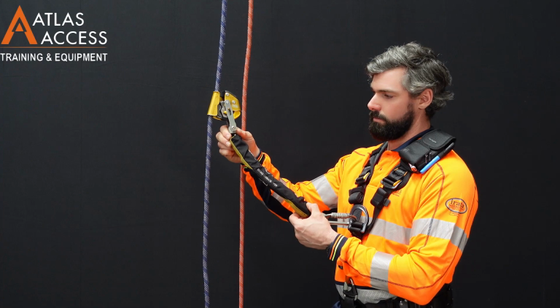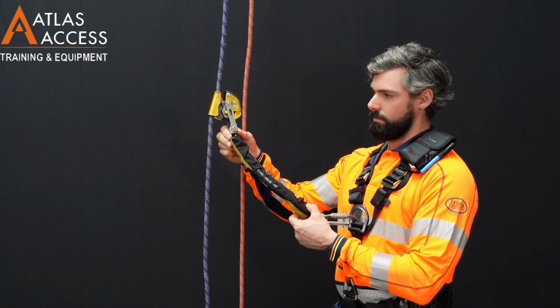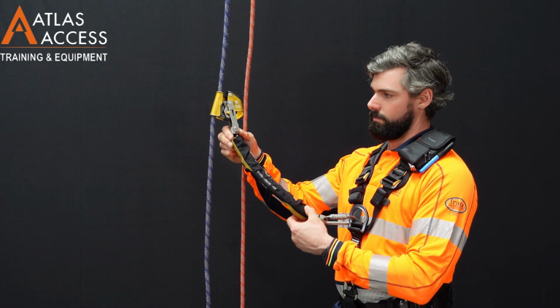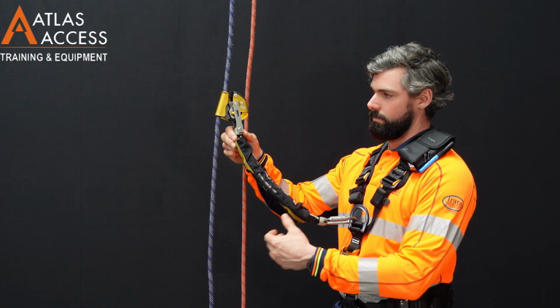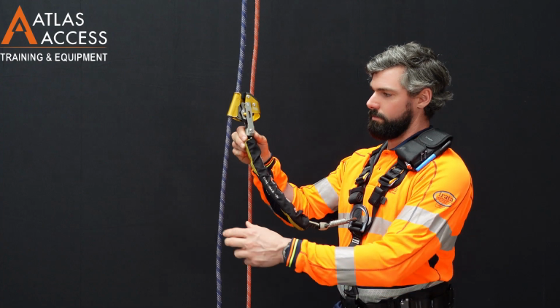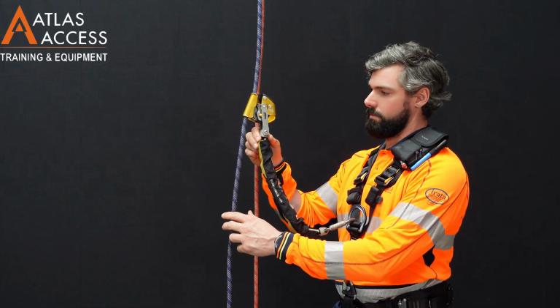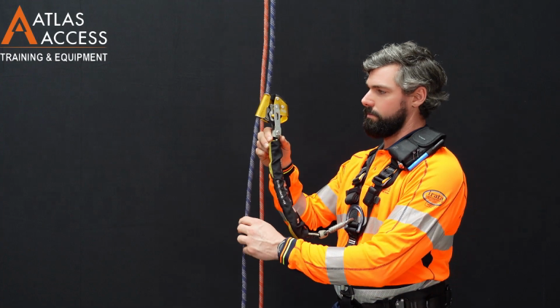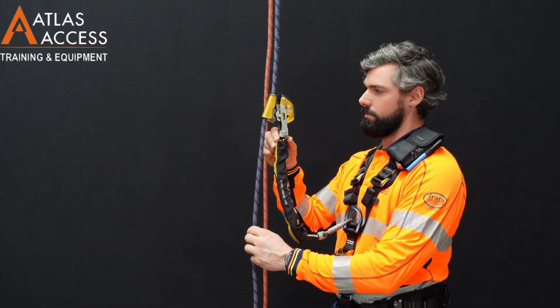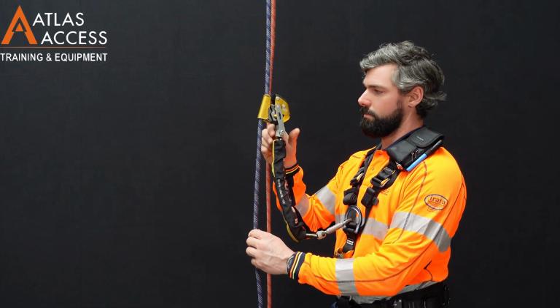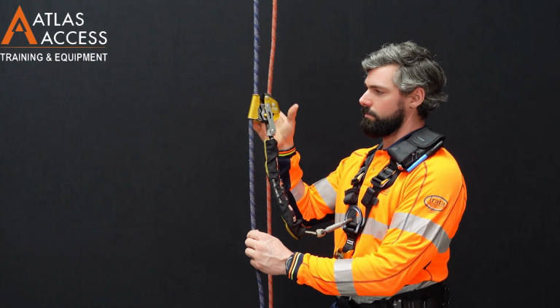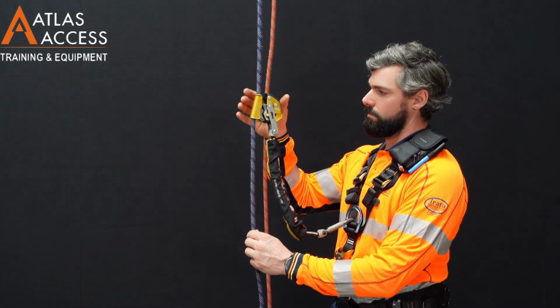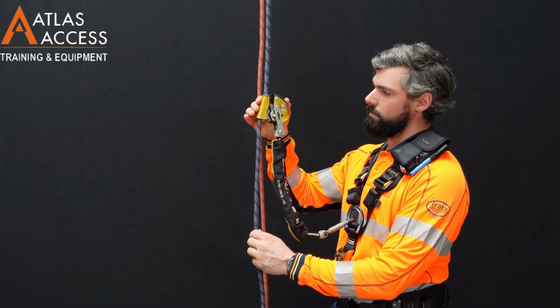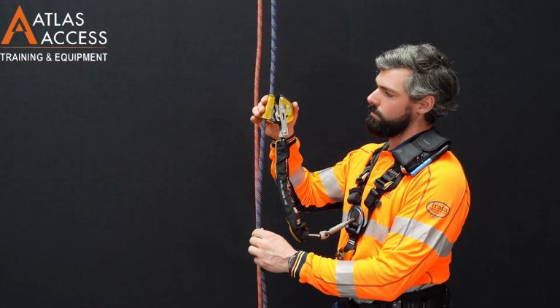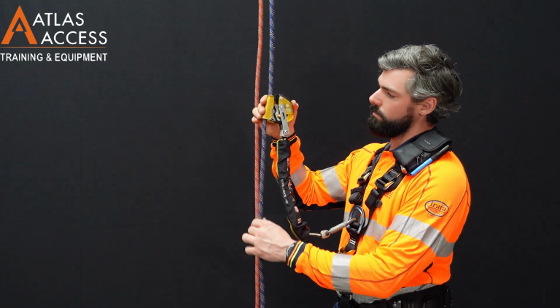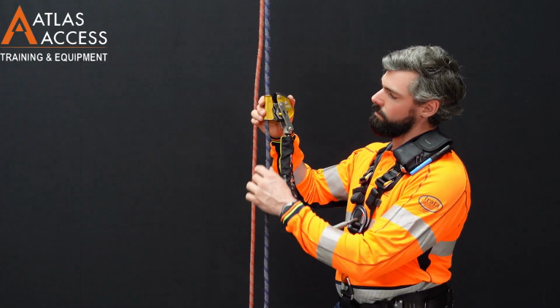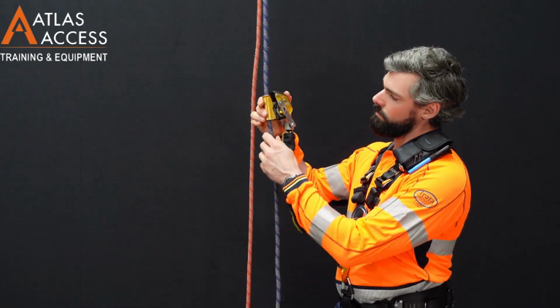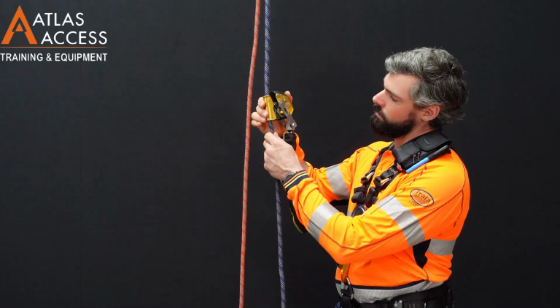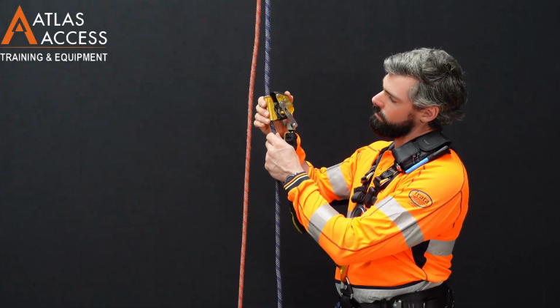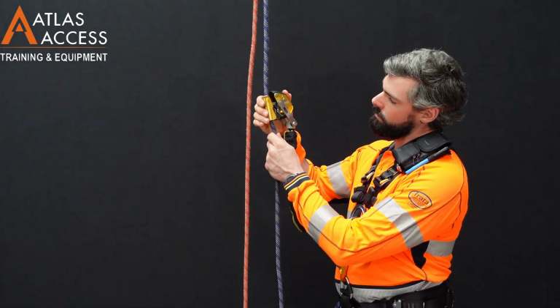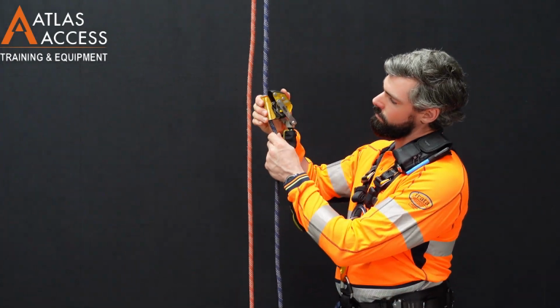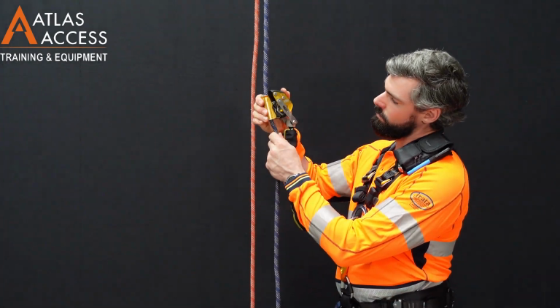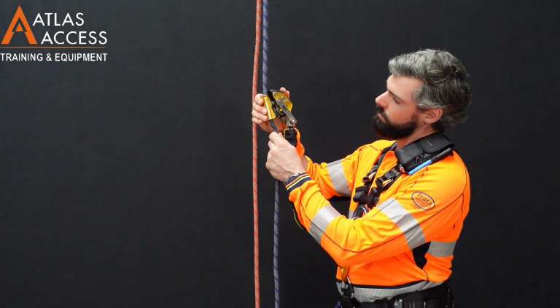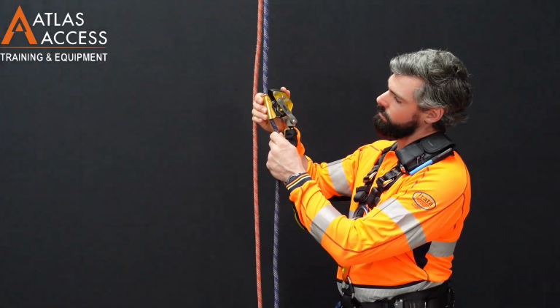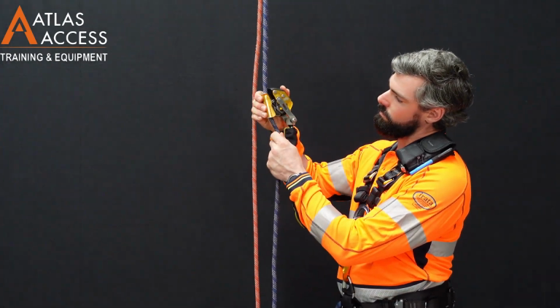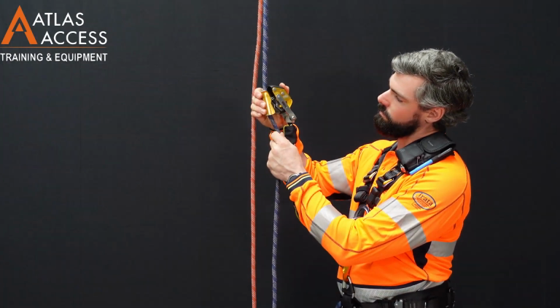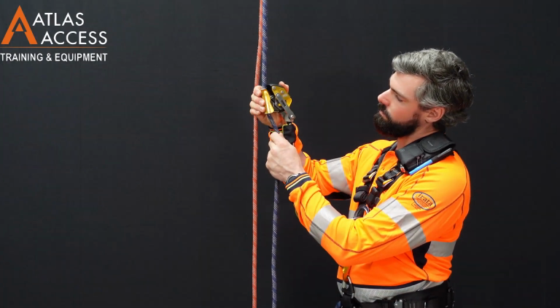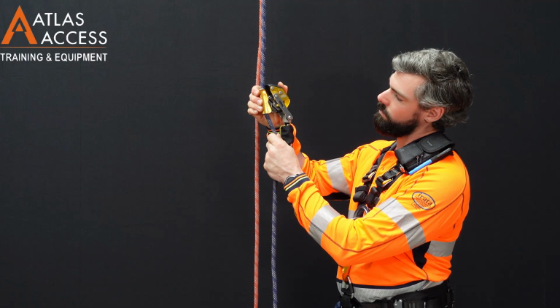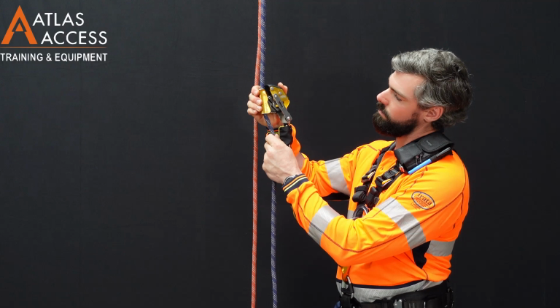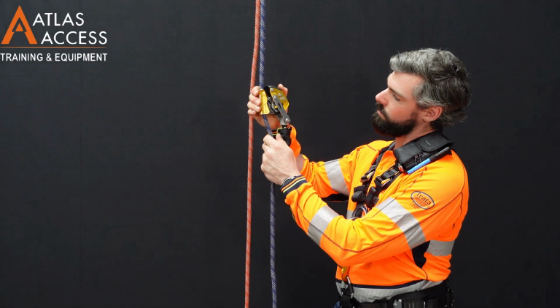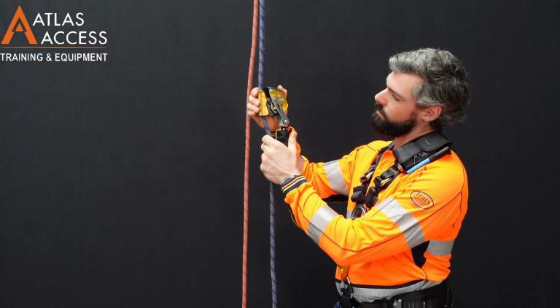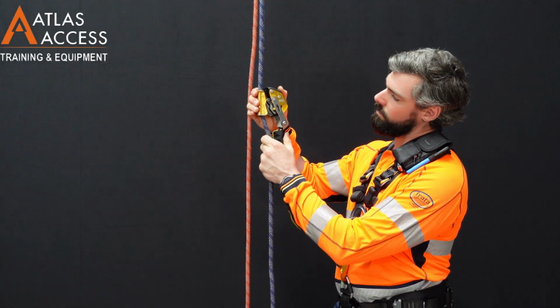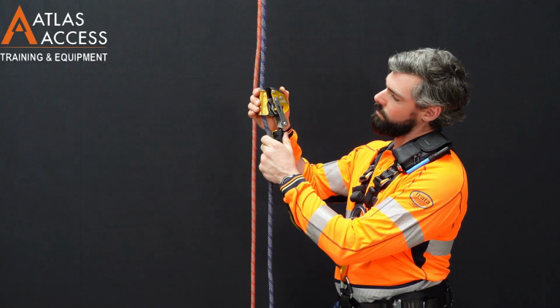To unlock the device, slide up the rope a small way and the ASAP is now free to move again.